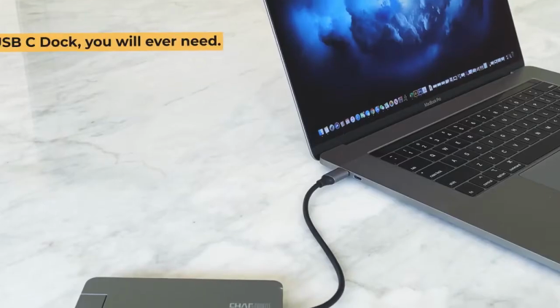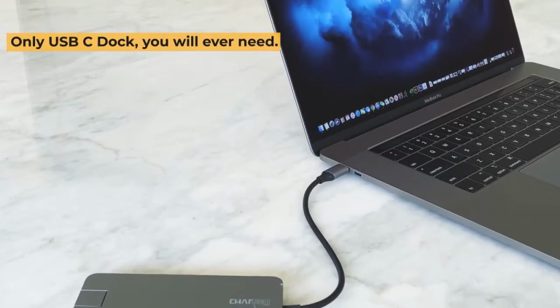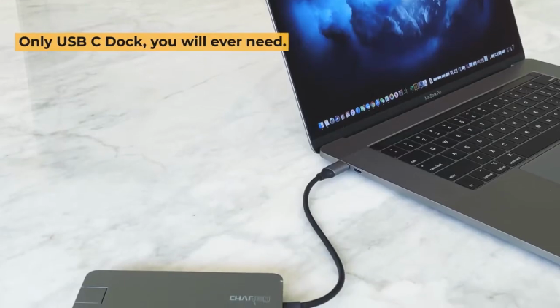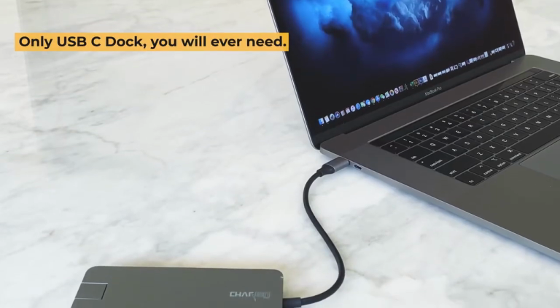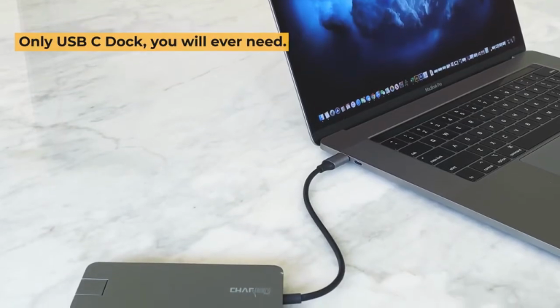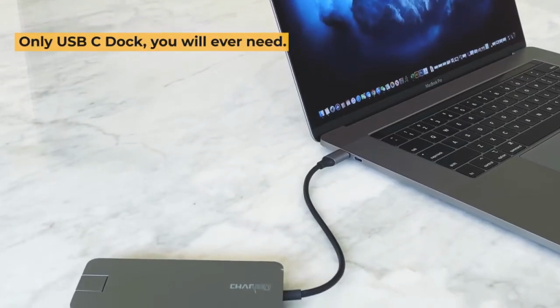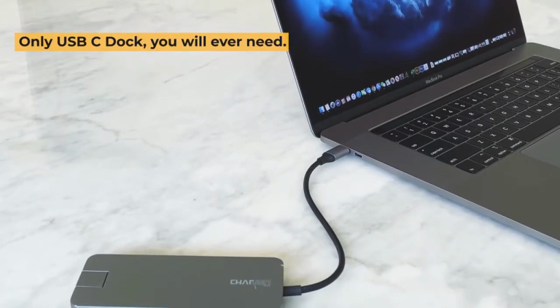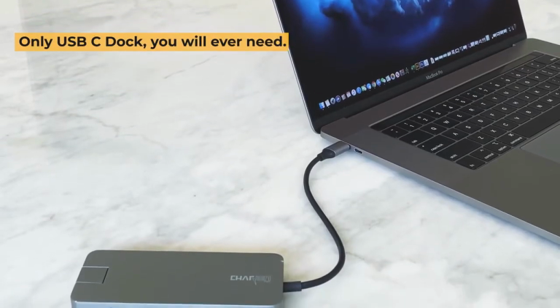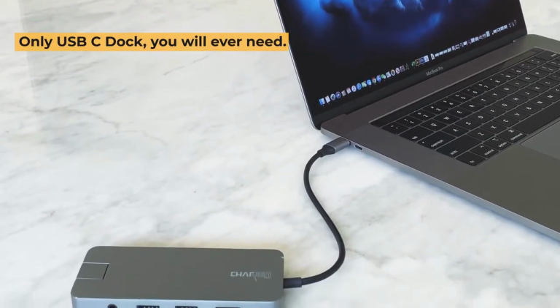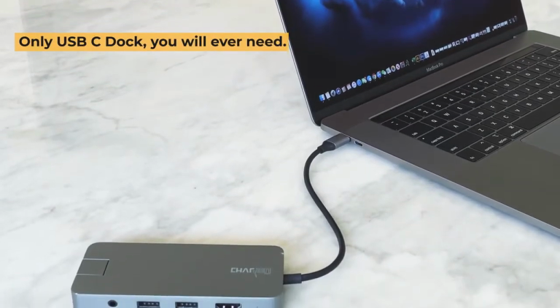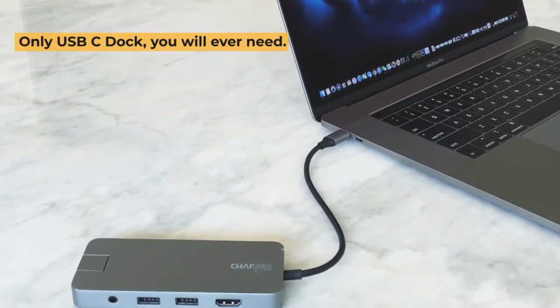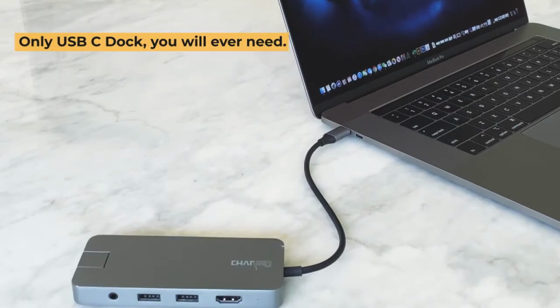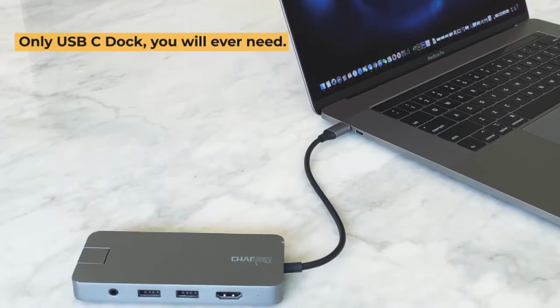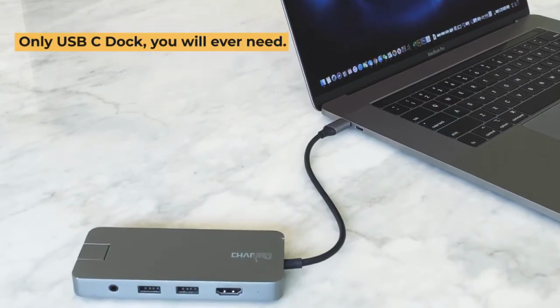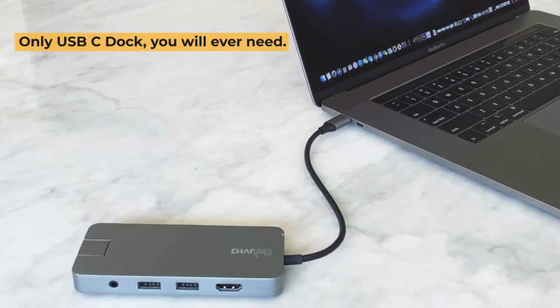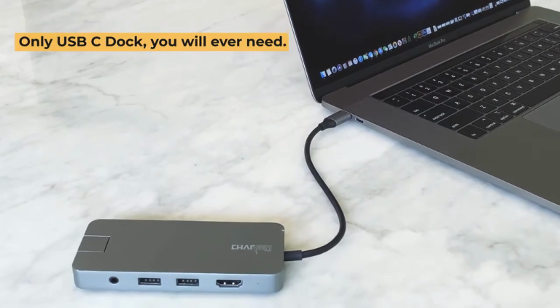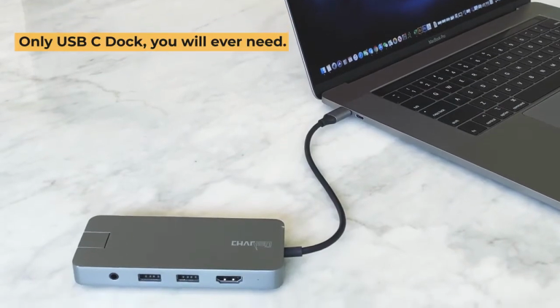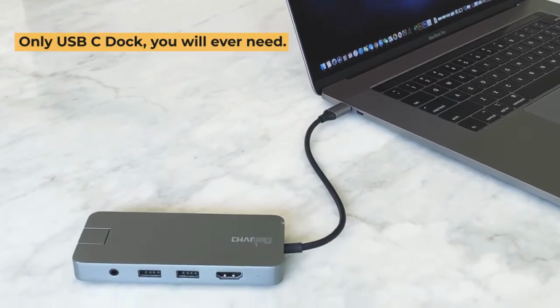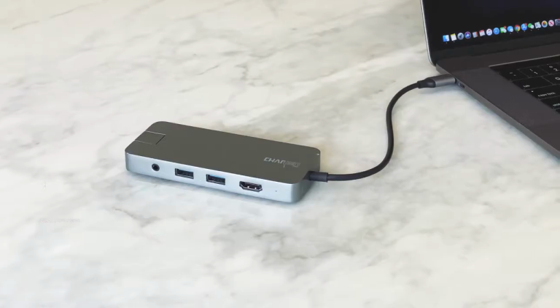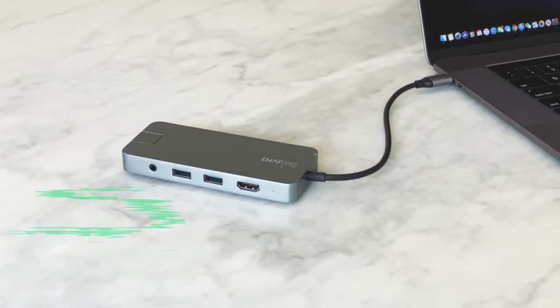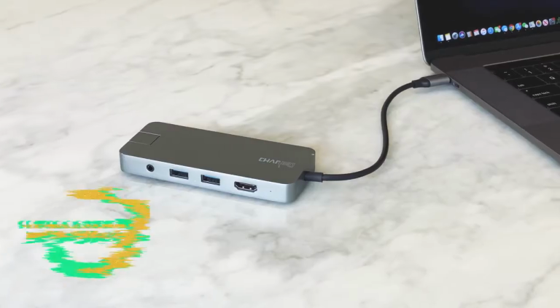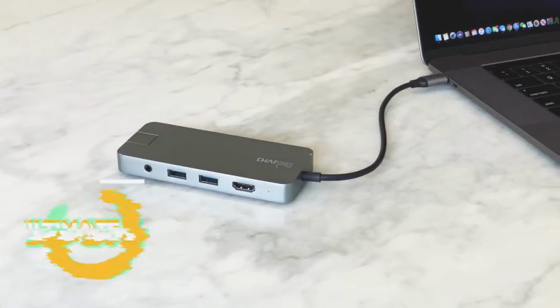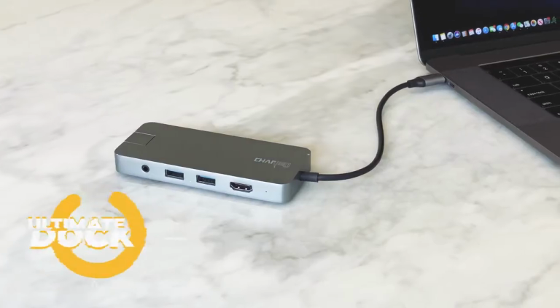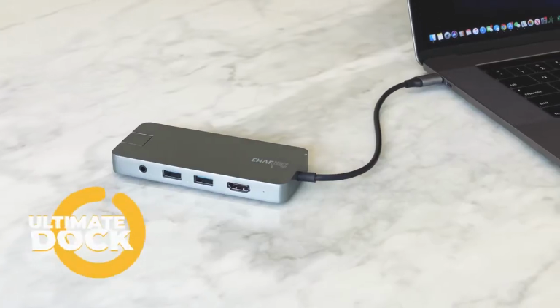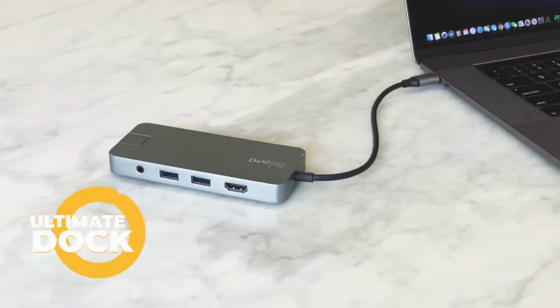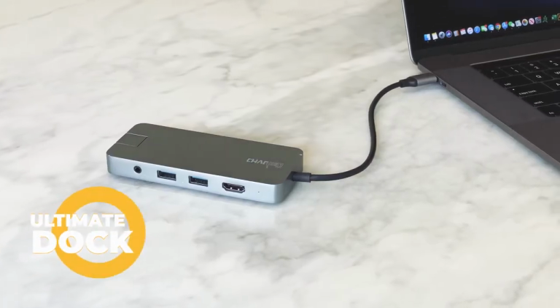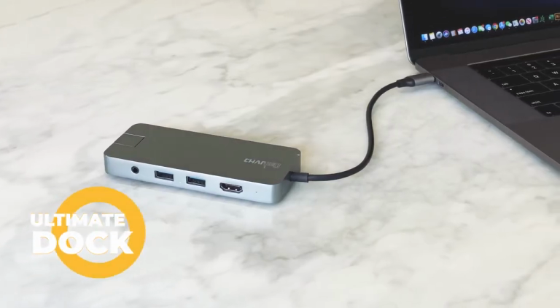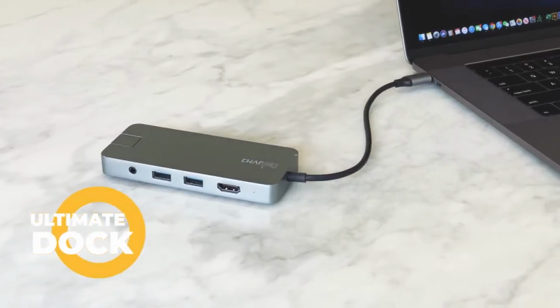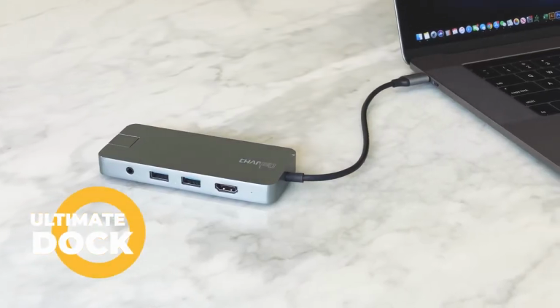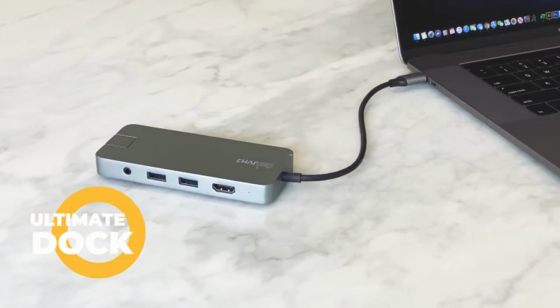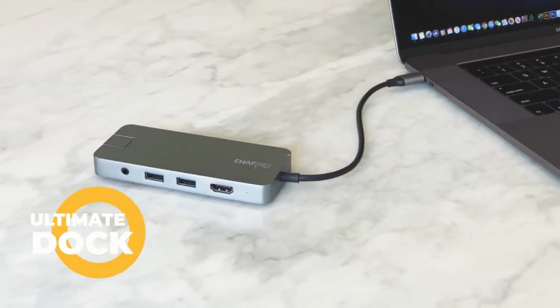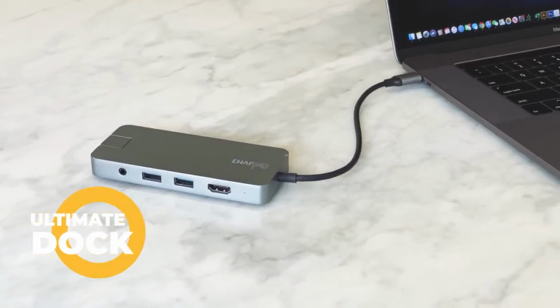With the most comprehensive ports, Ultimate Dock is the last USB-C dock you will ever need.